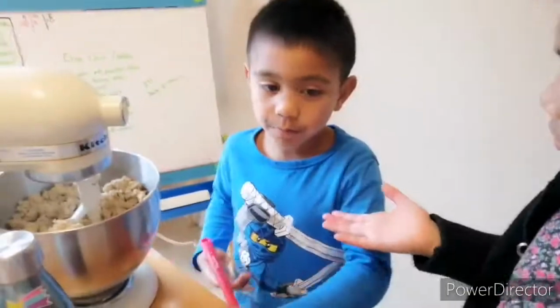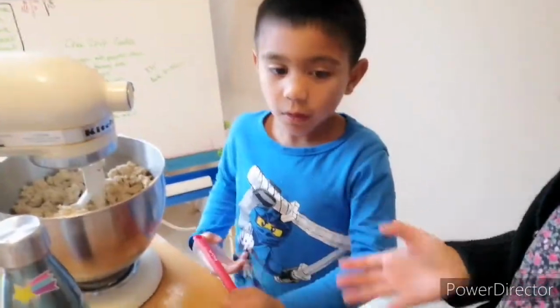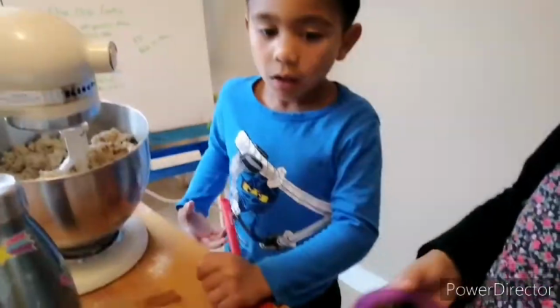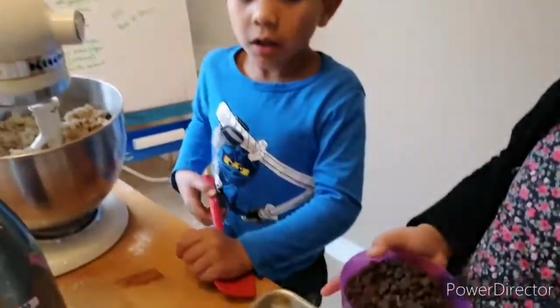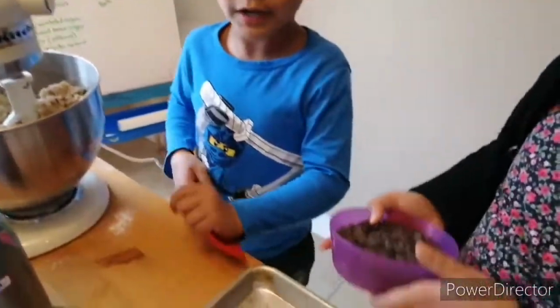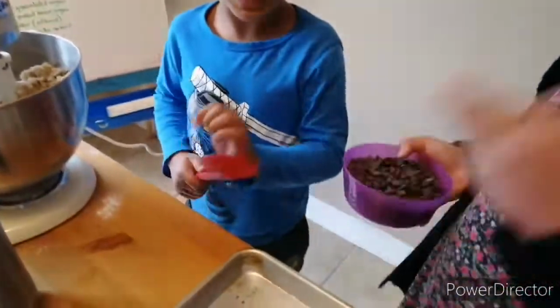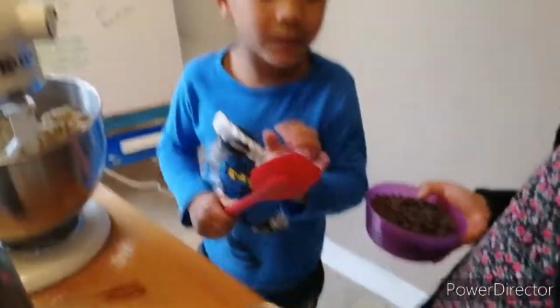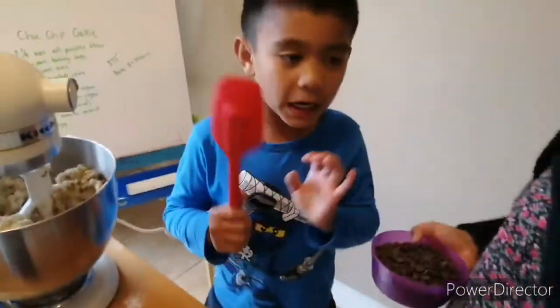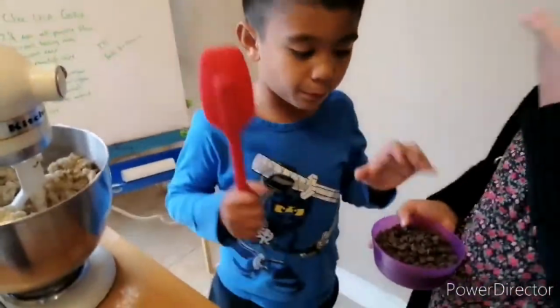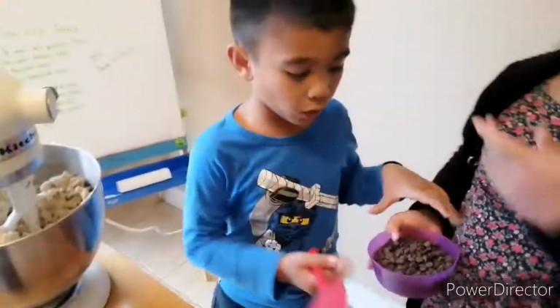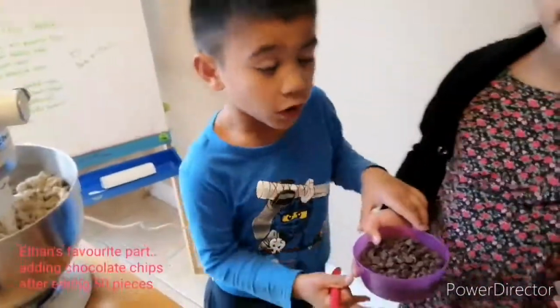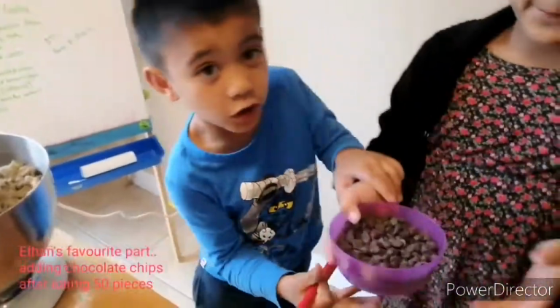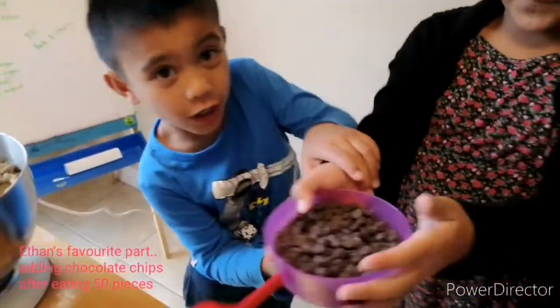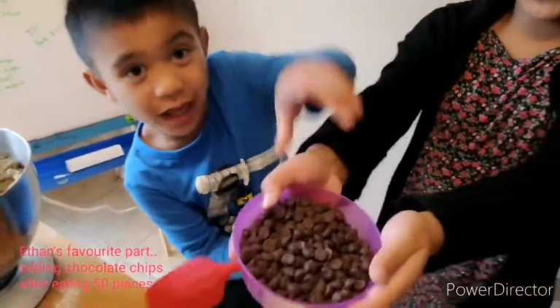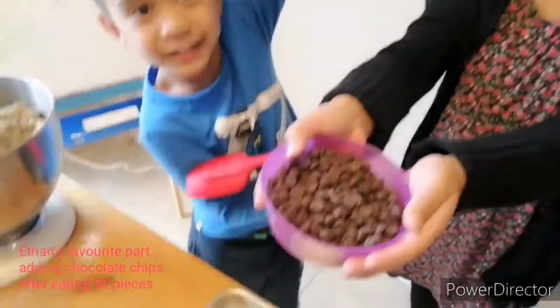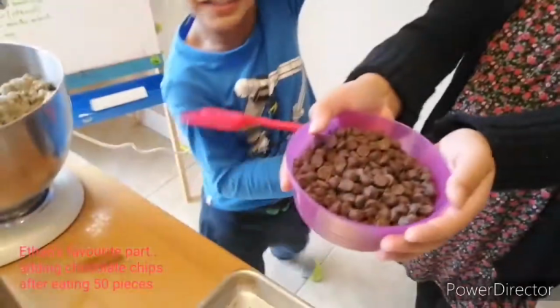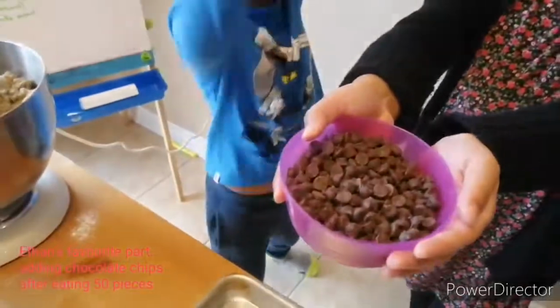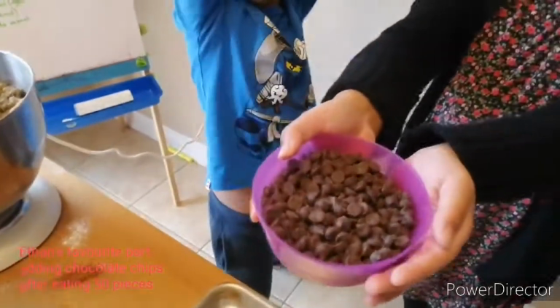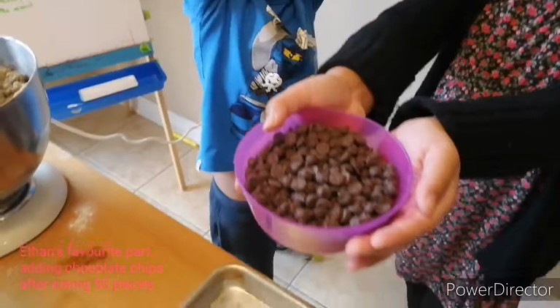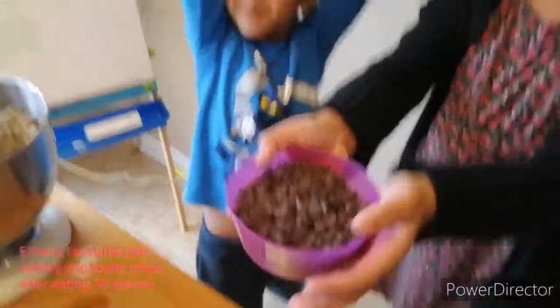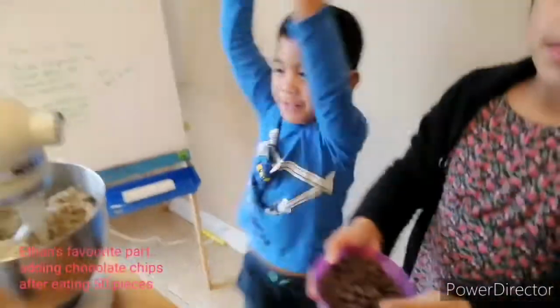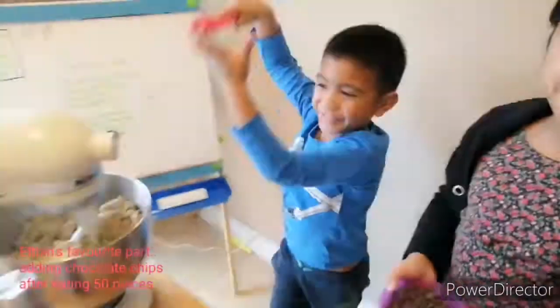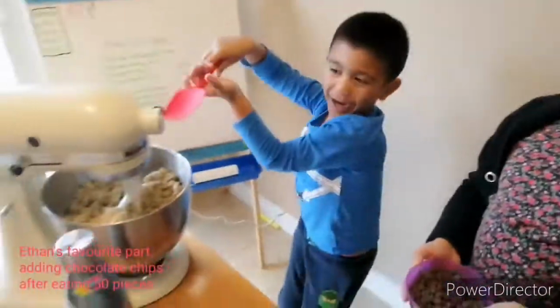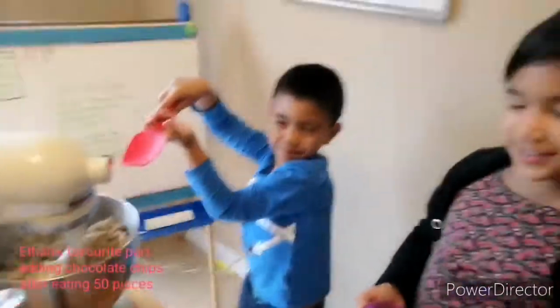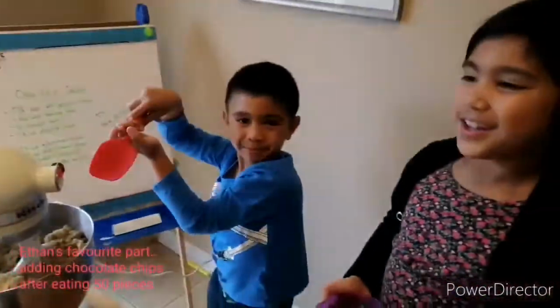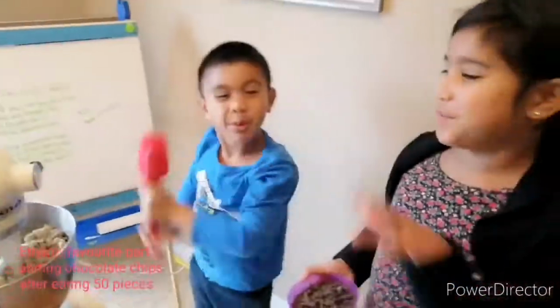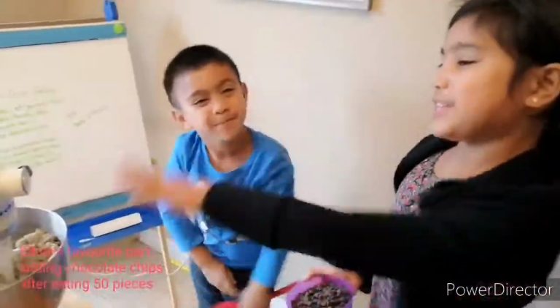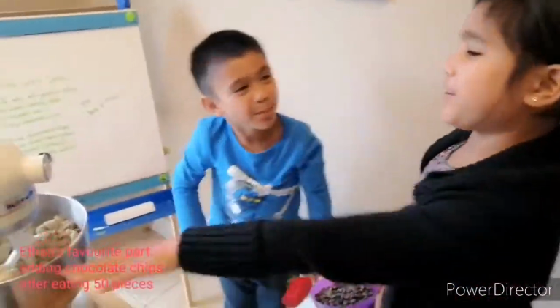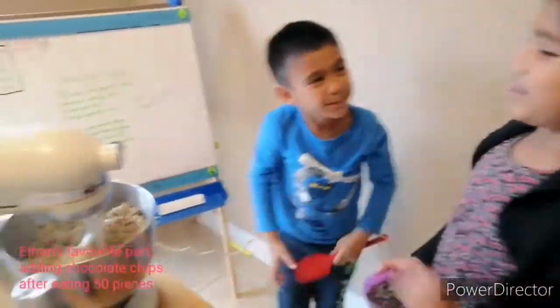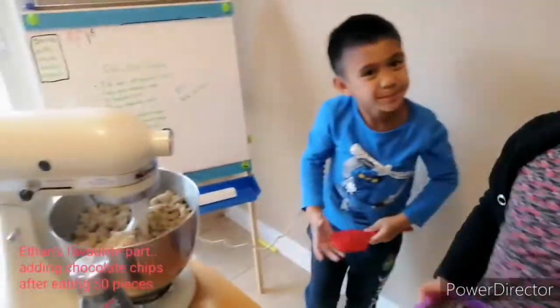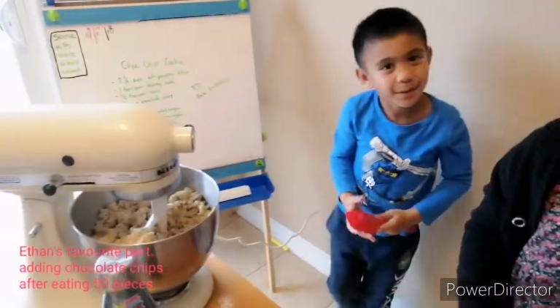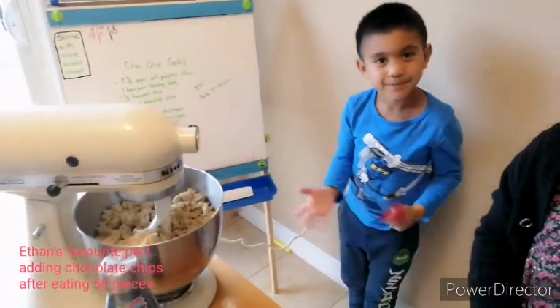So guys, now we pour the chocolate chips in. The best part about chocolate chips!